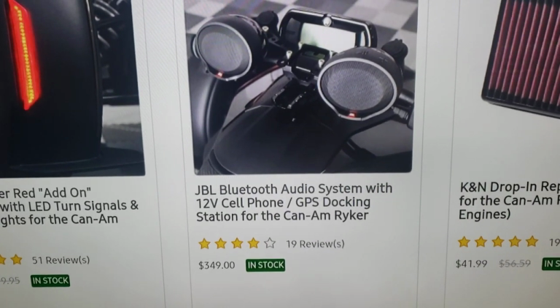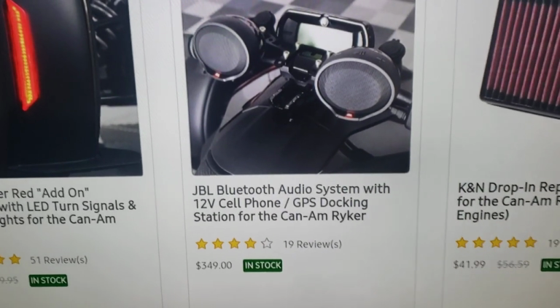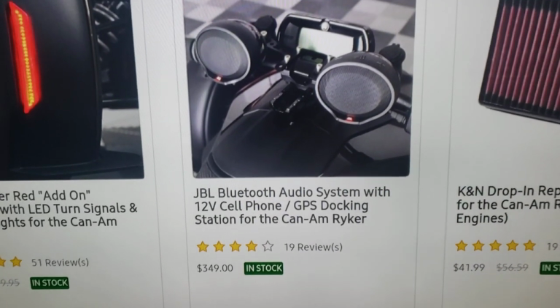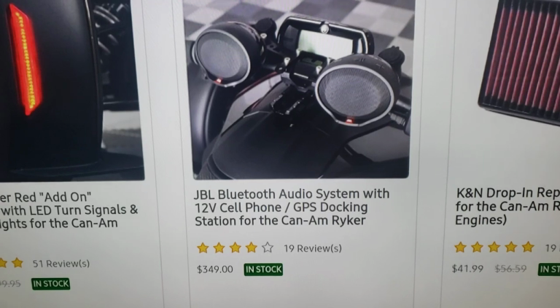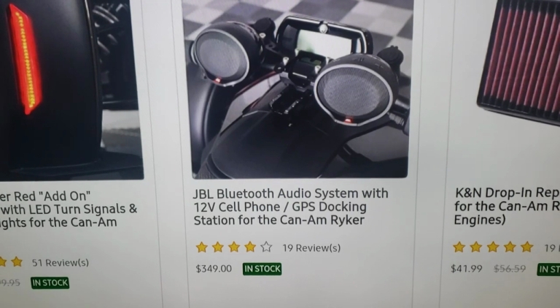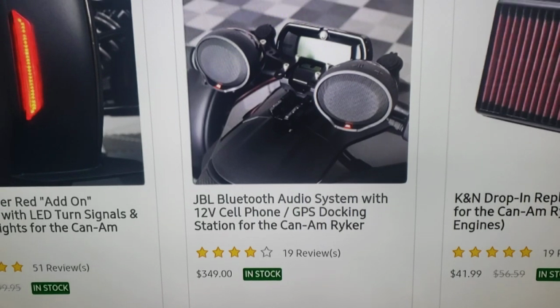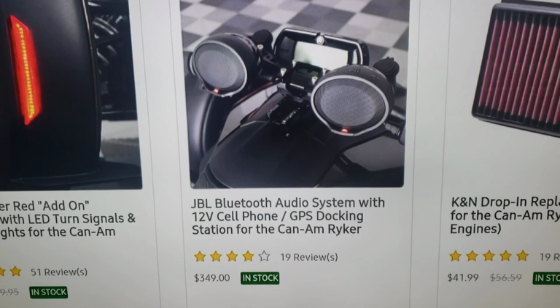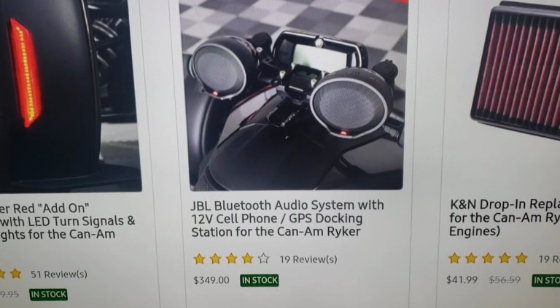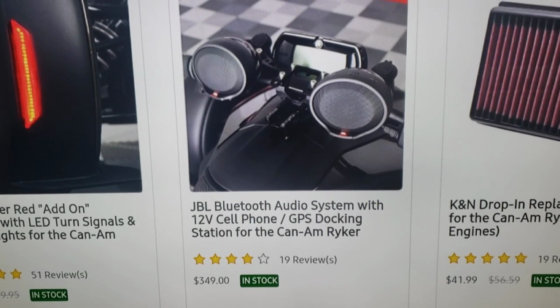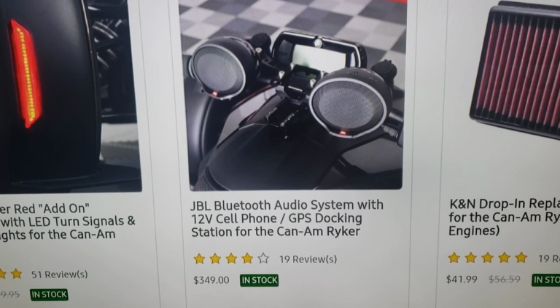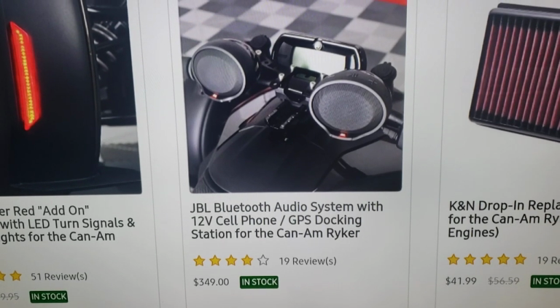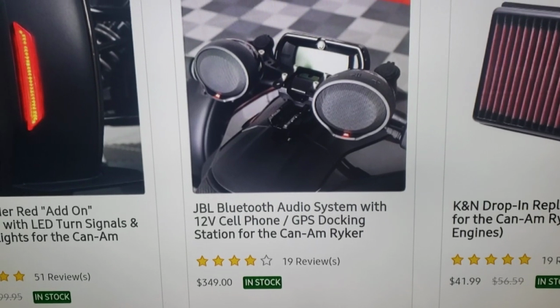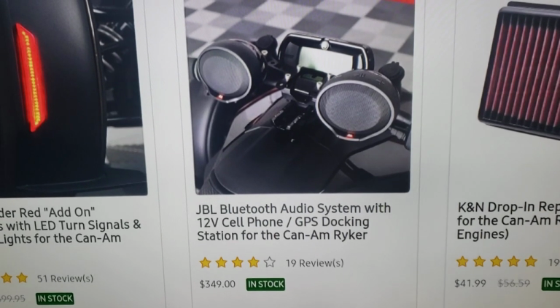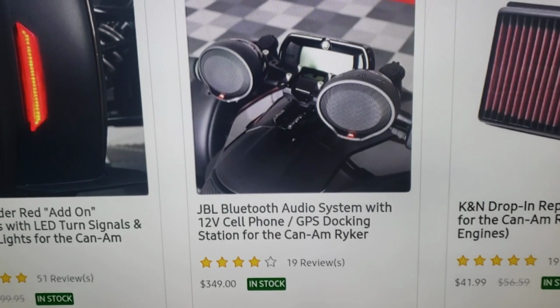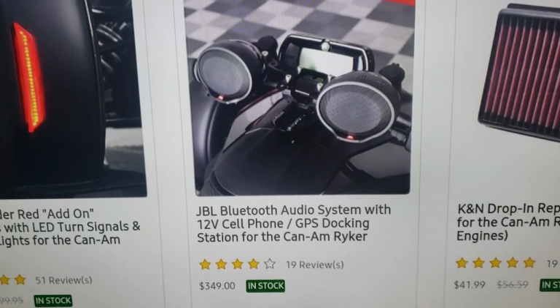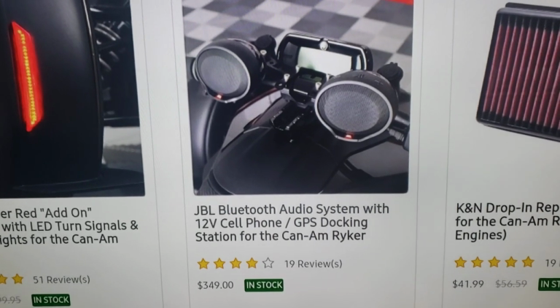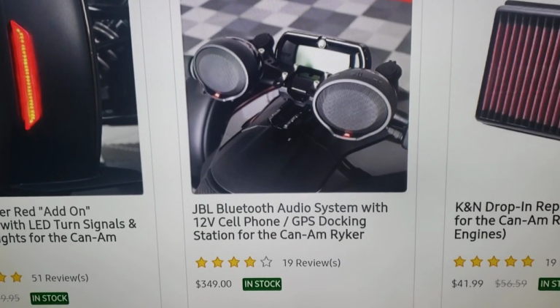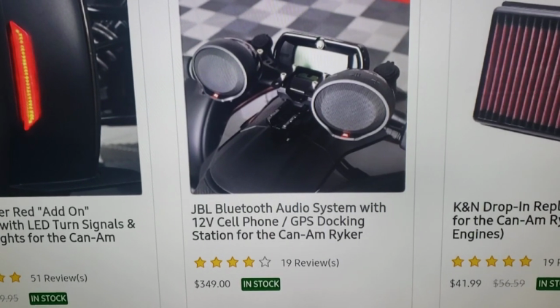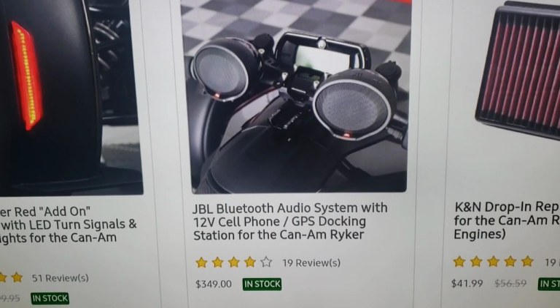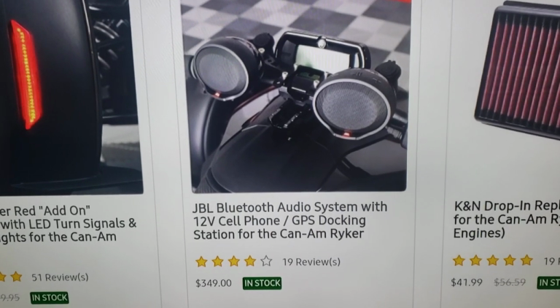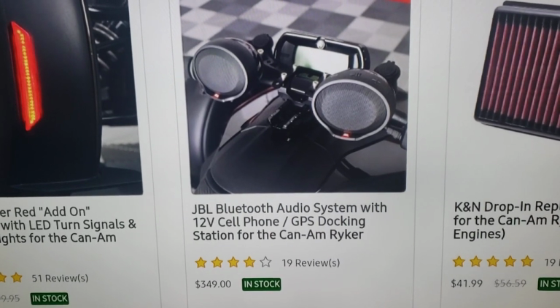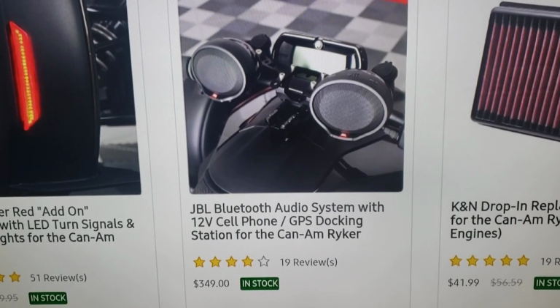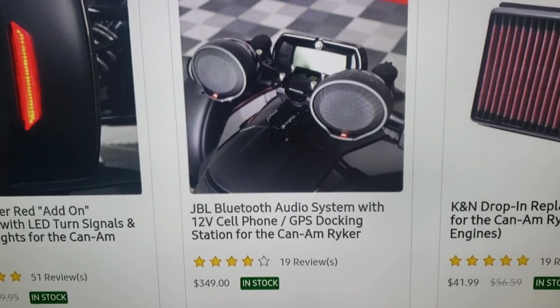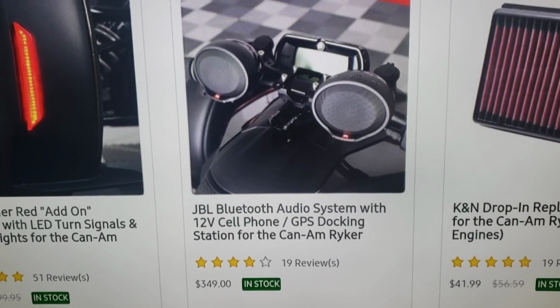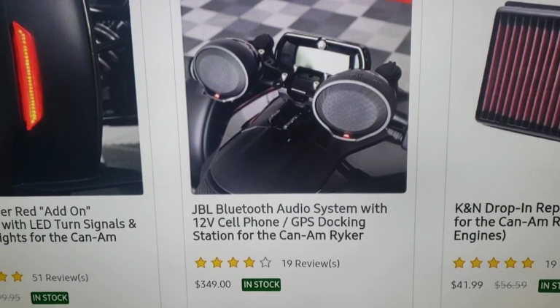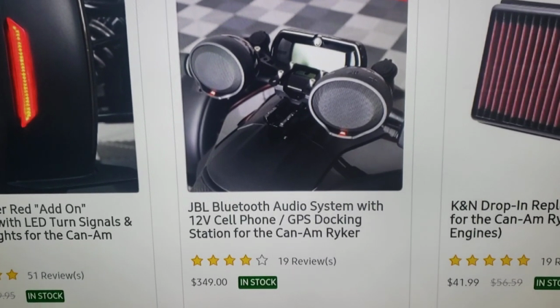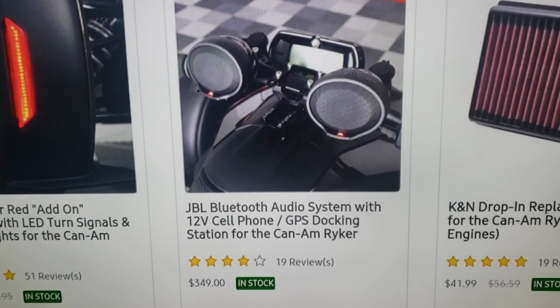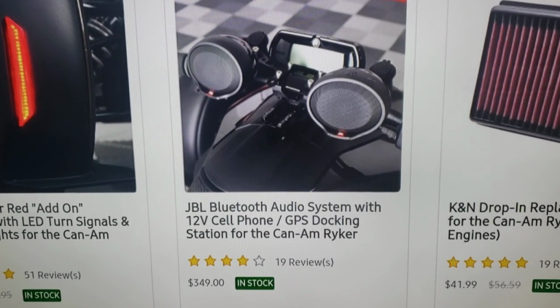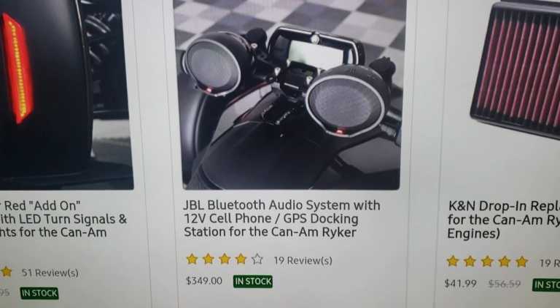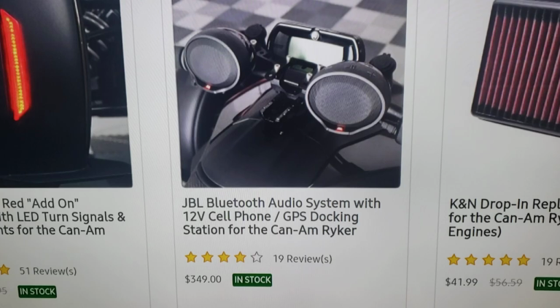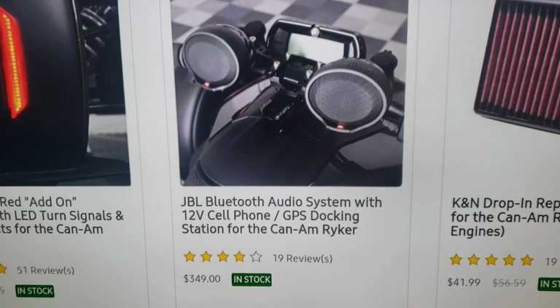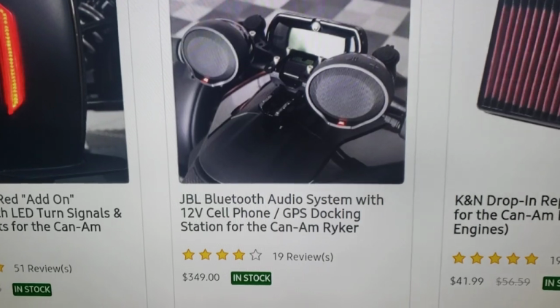I wouldn't get these again — $449. Don't get them, people. Just don't.